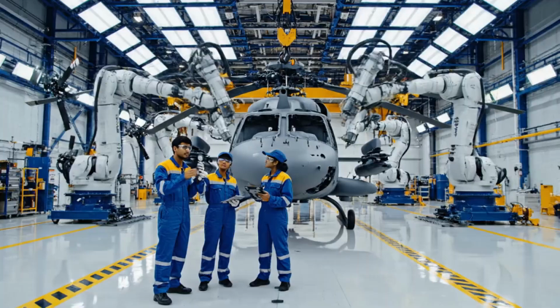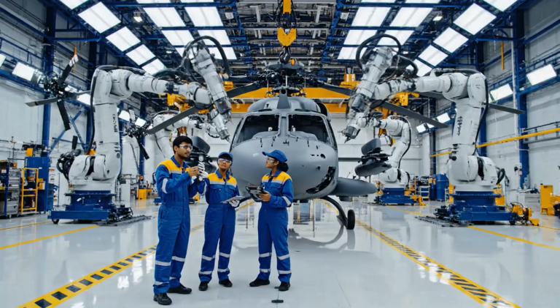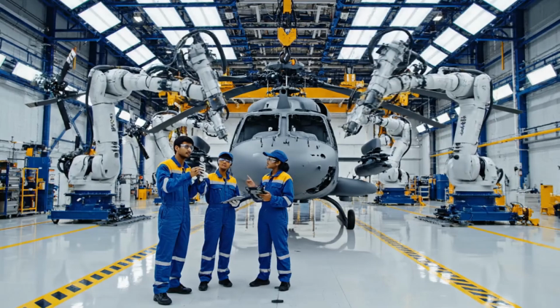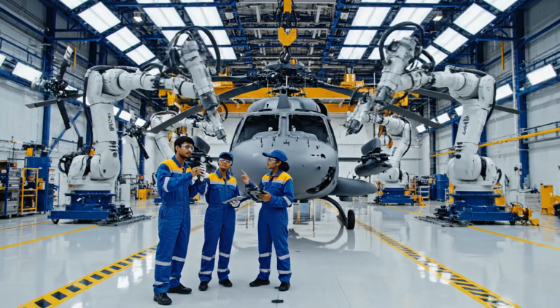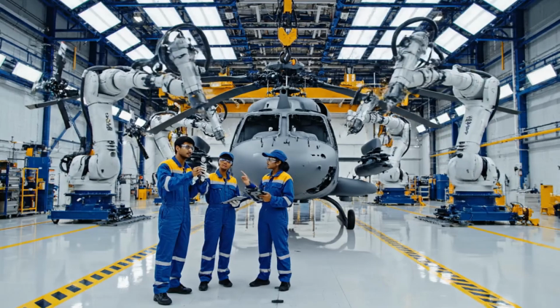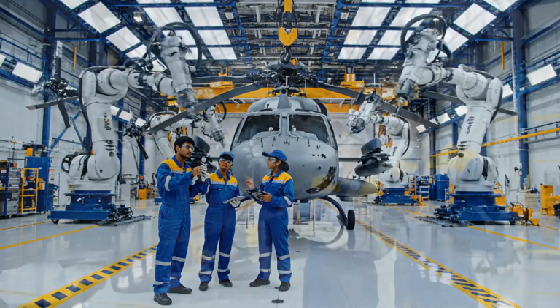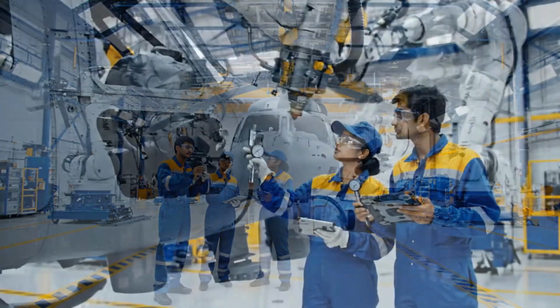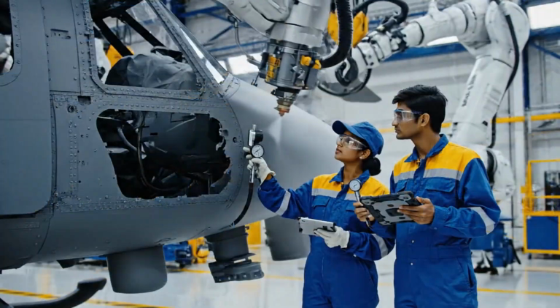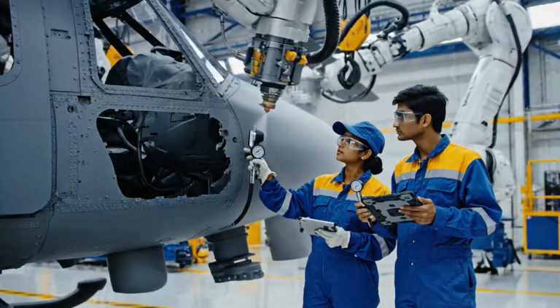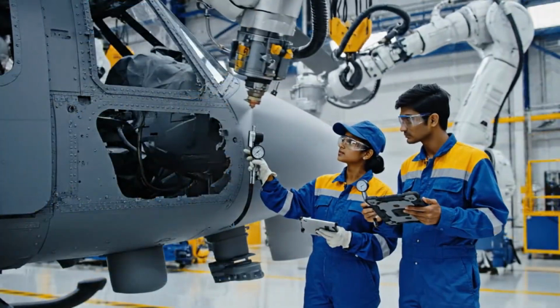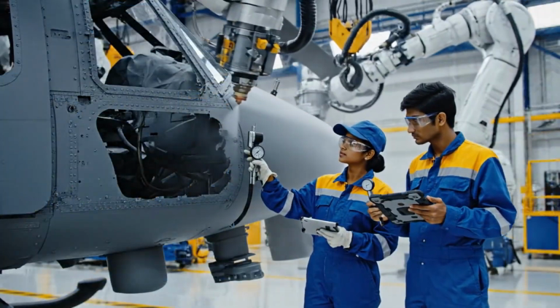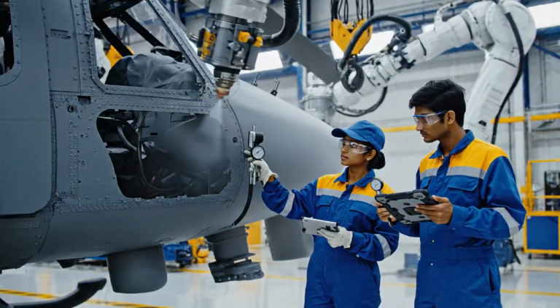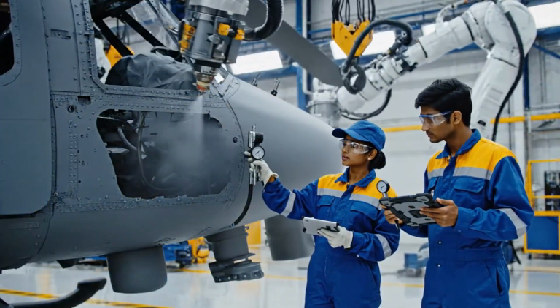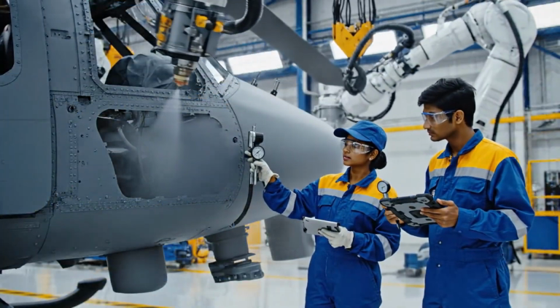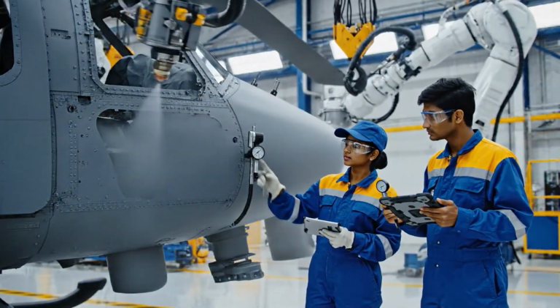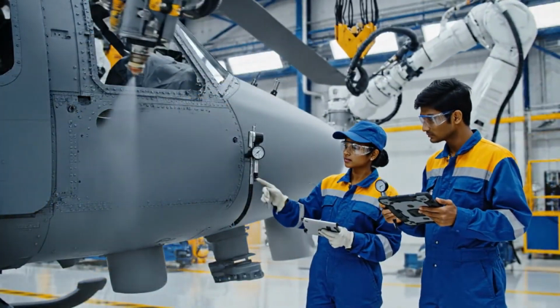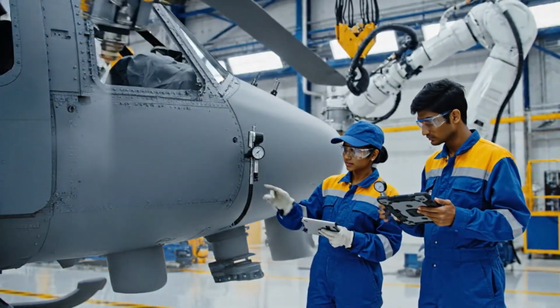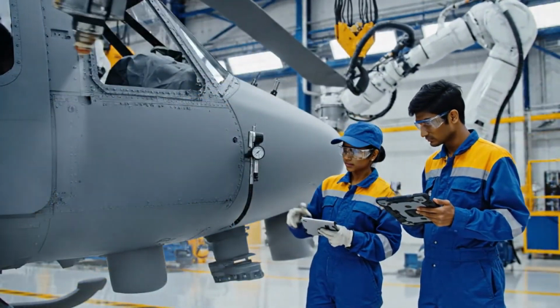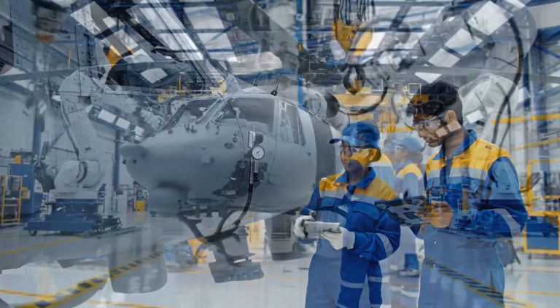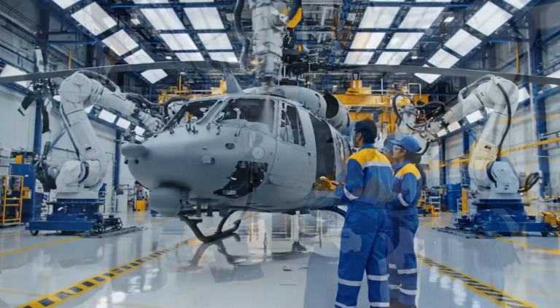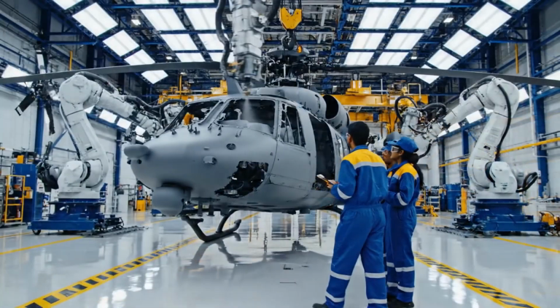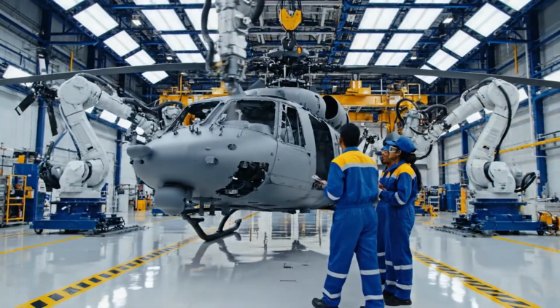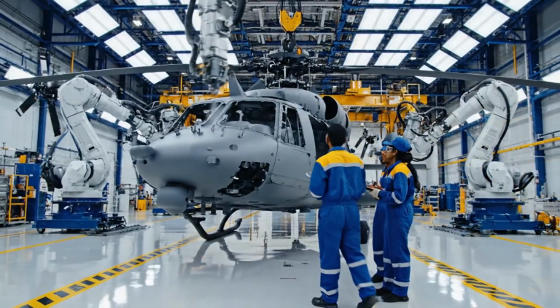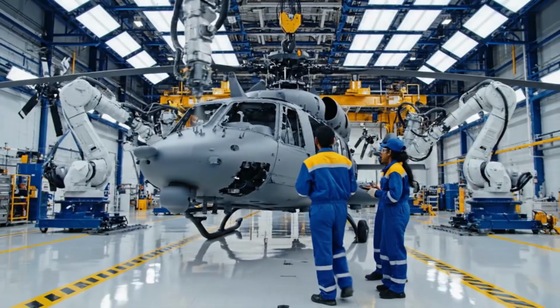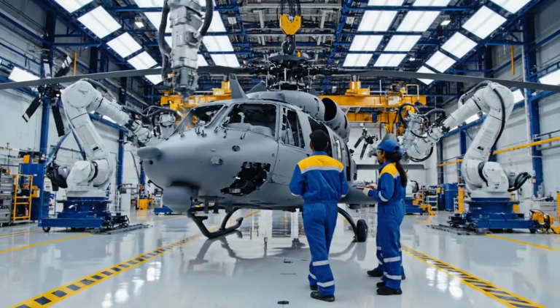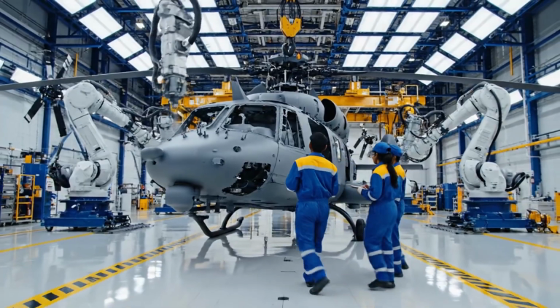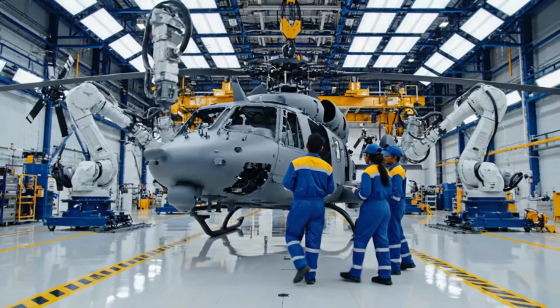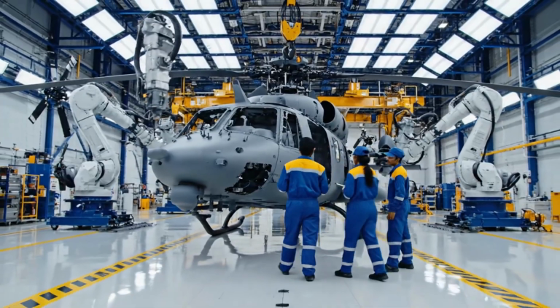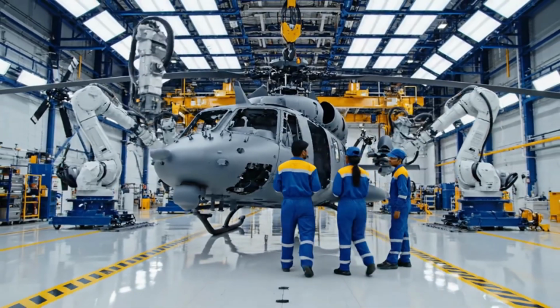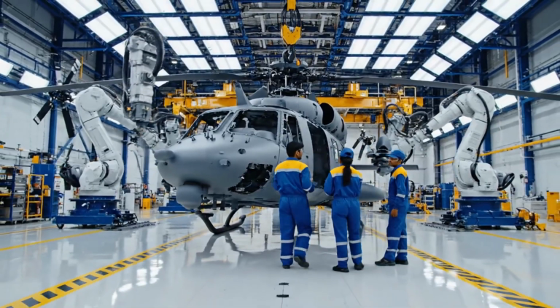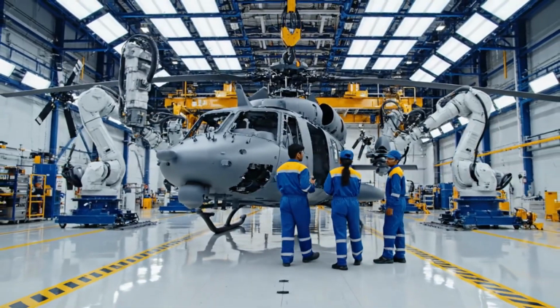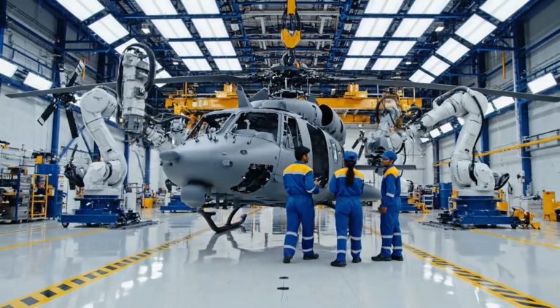The finish looks consistent with the specifications. The gauge confirms it — we are clear for the next coat.